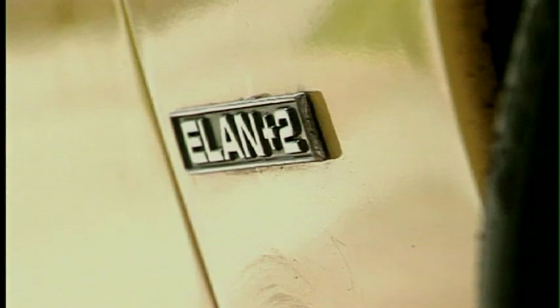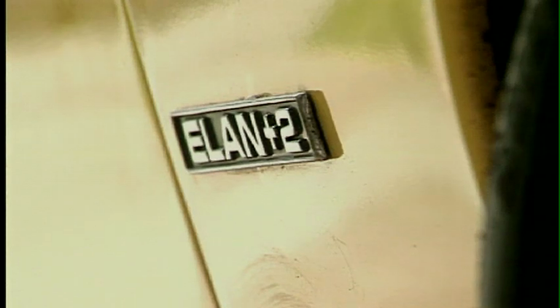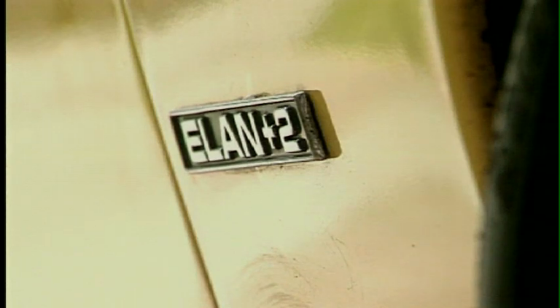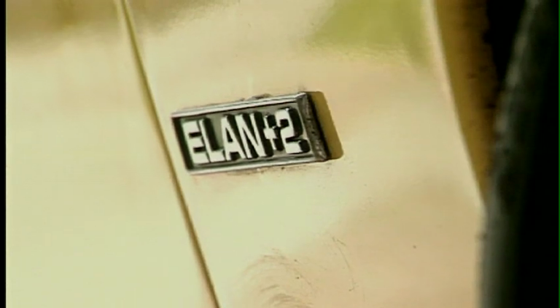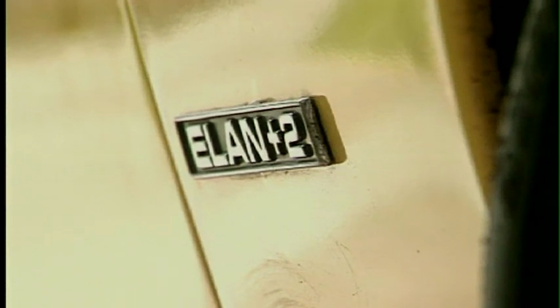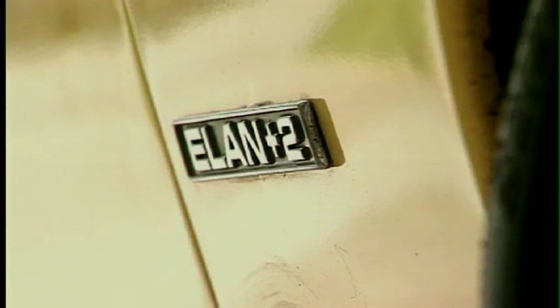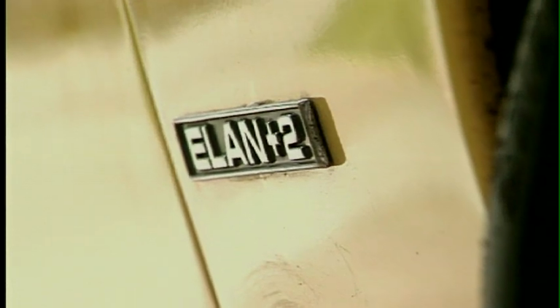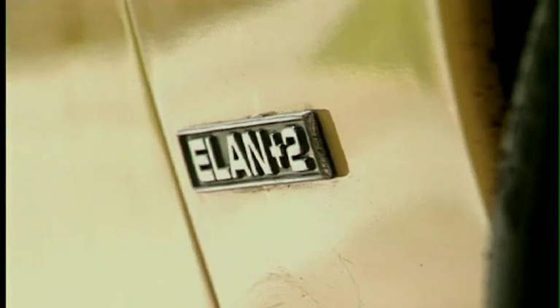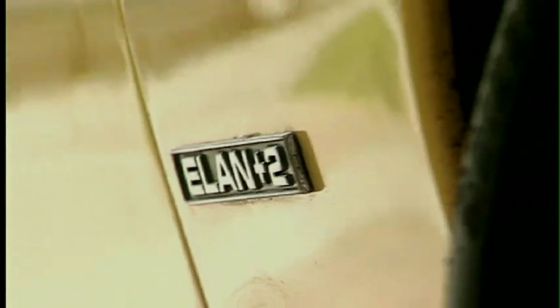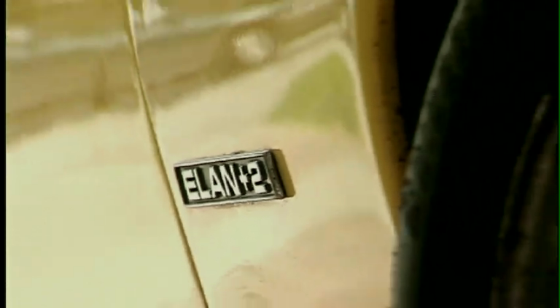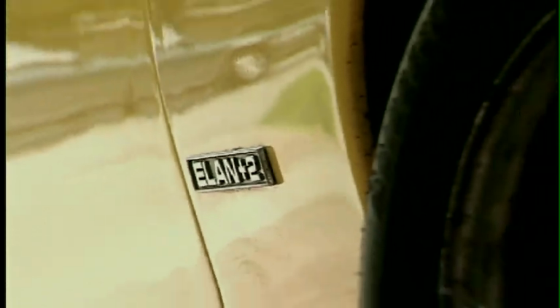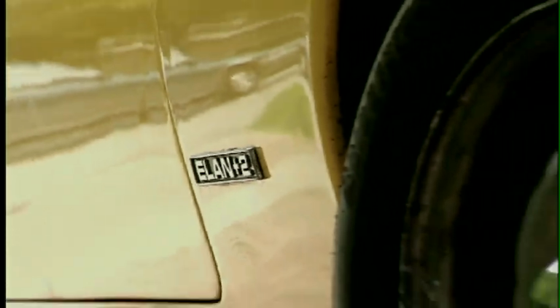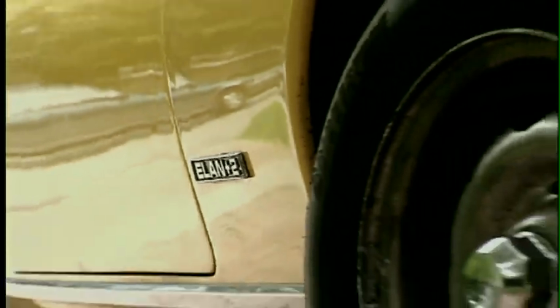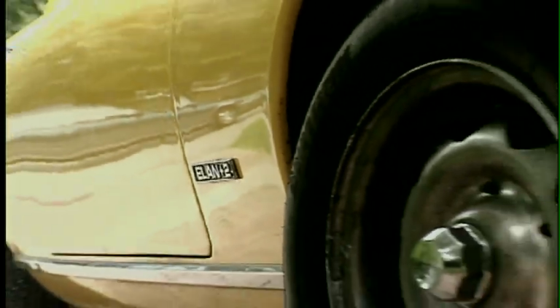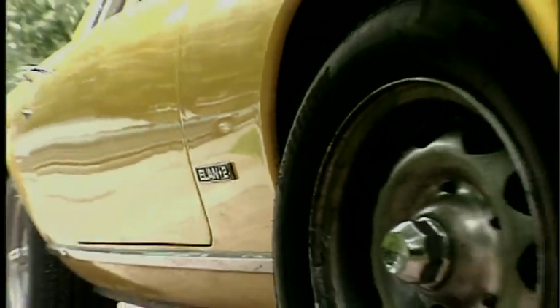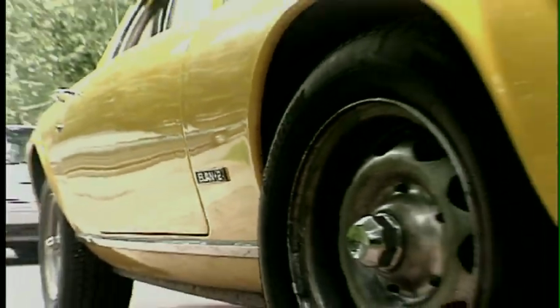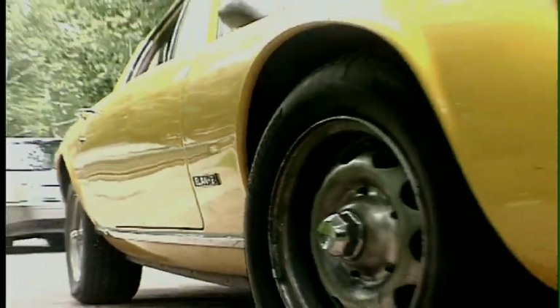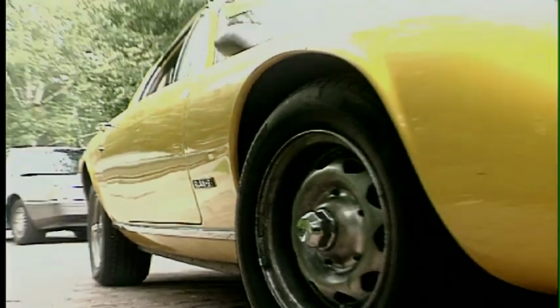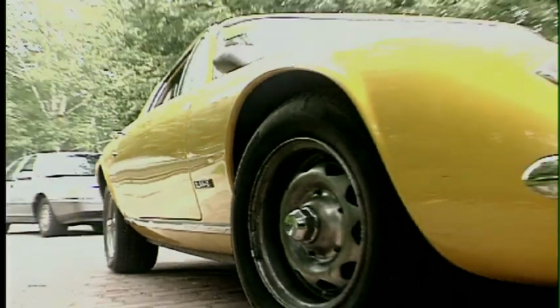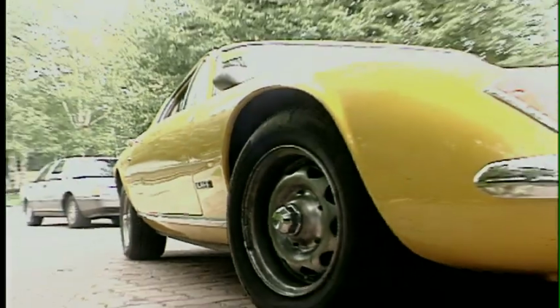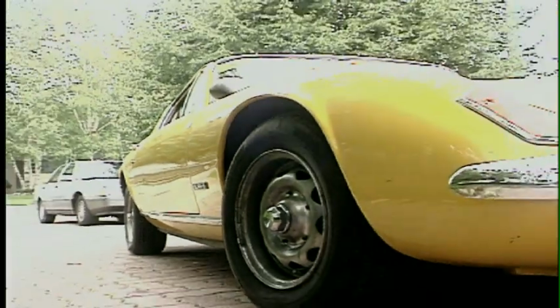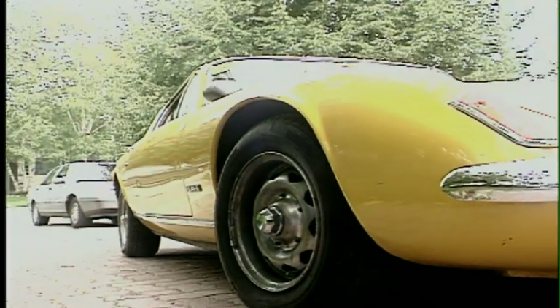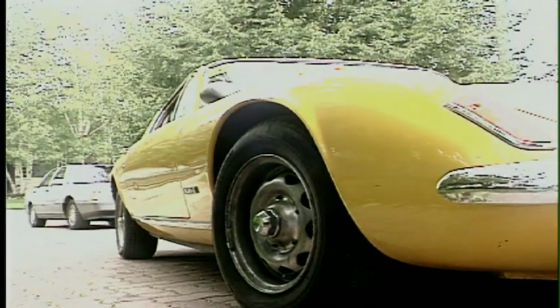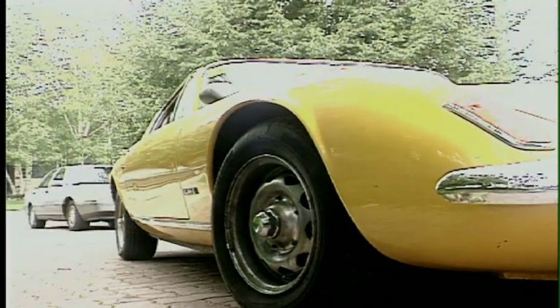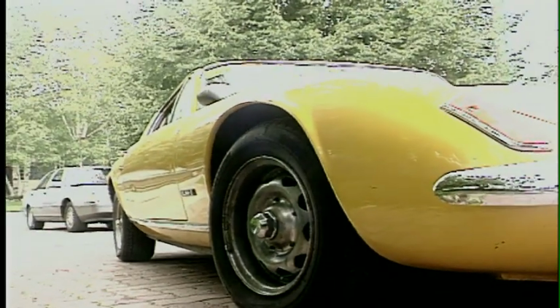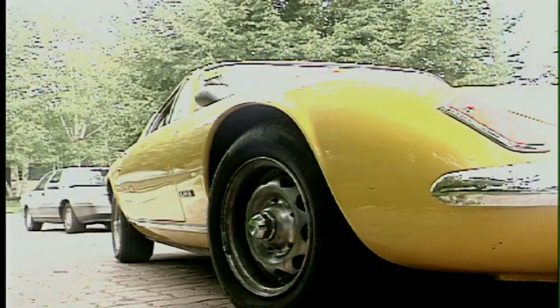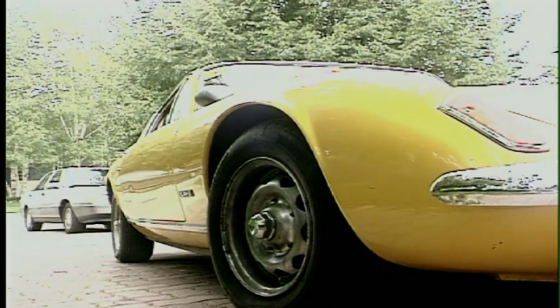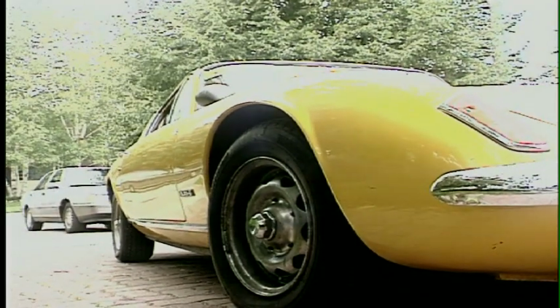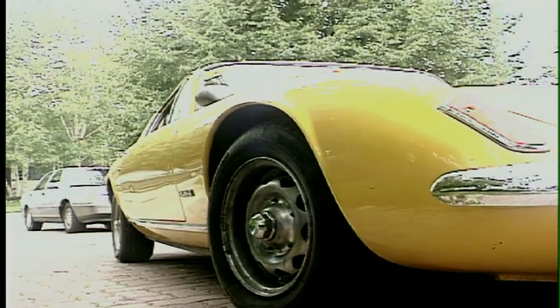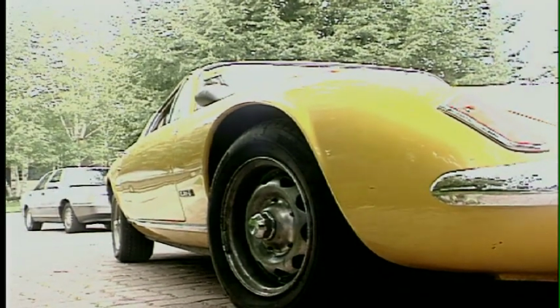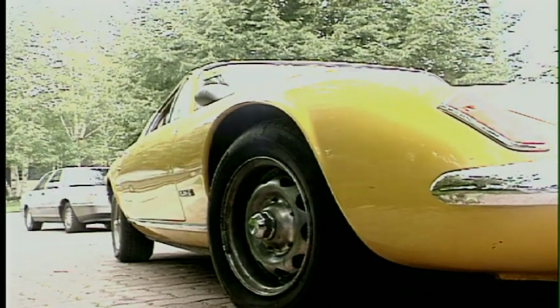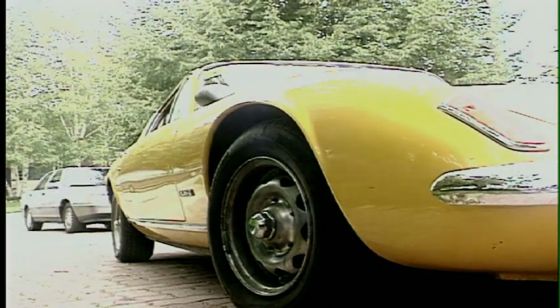It's a 1969 Lotus Elan Plus 2. It was acquired in 1980.